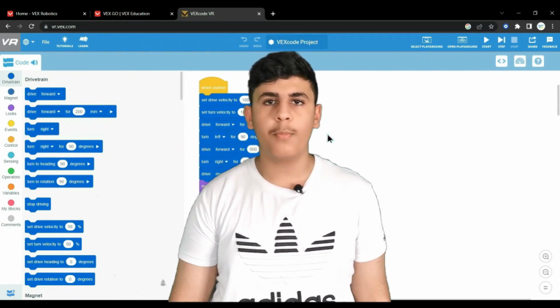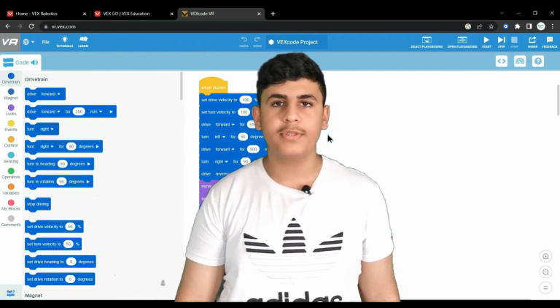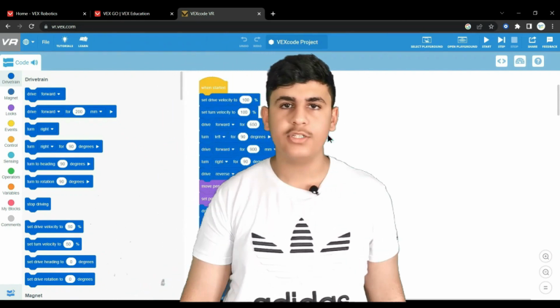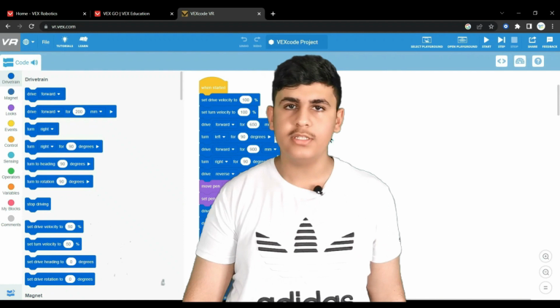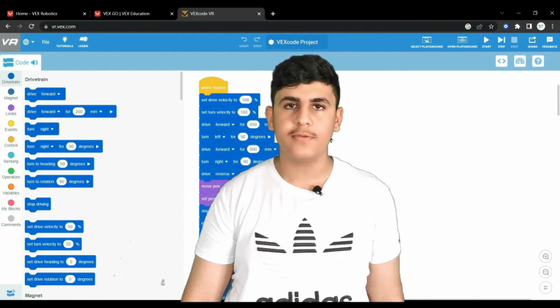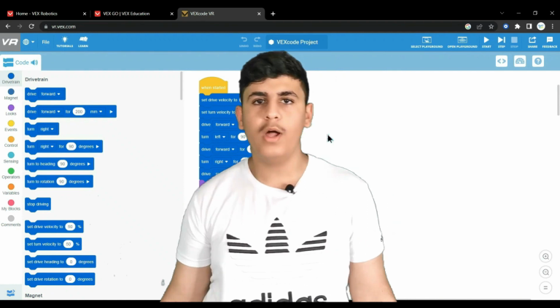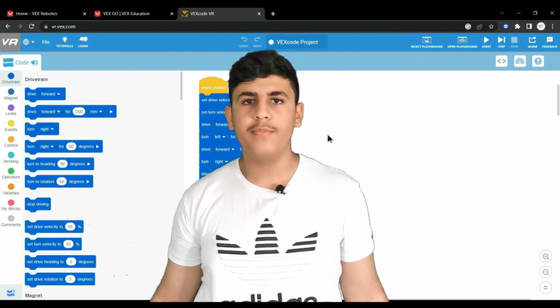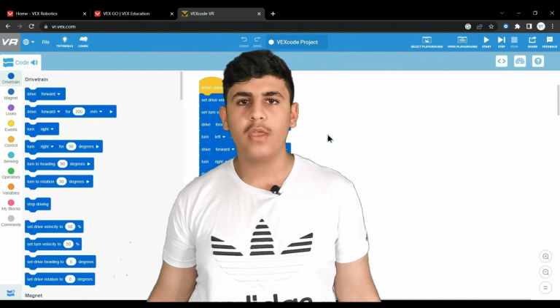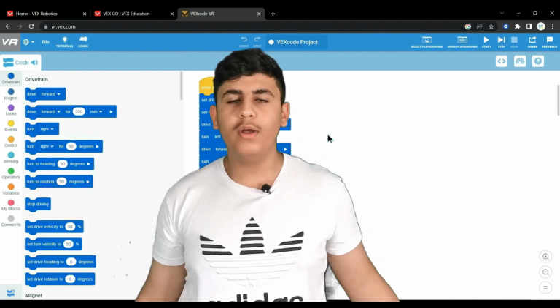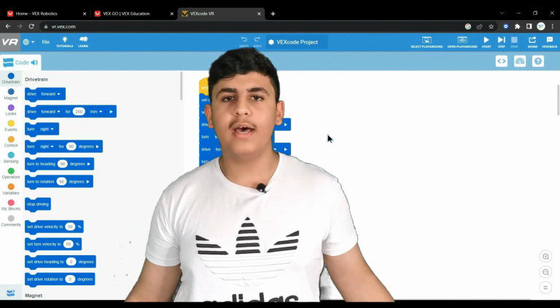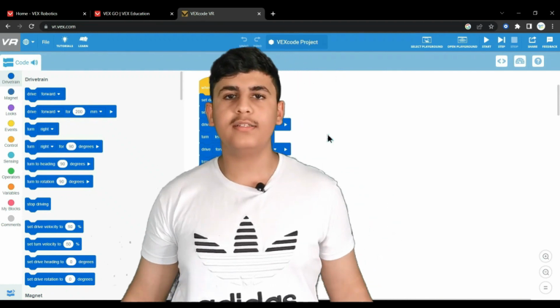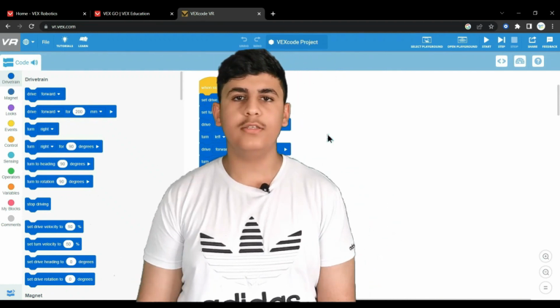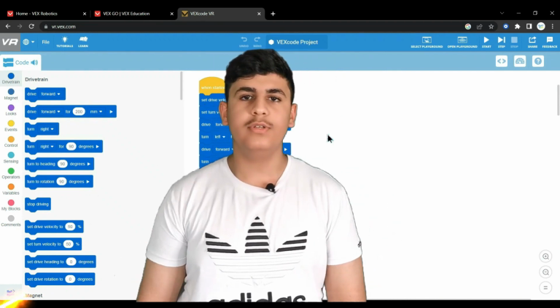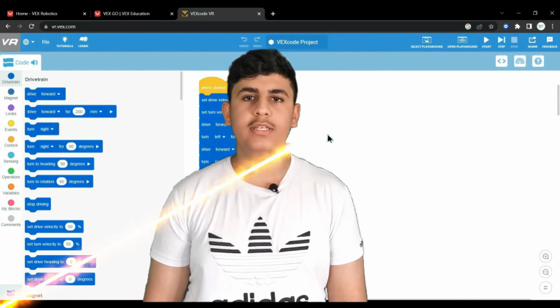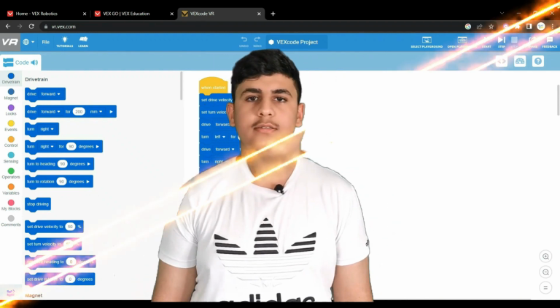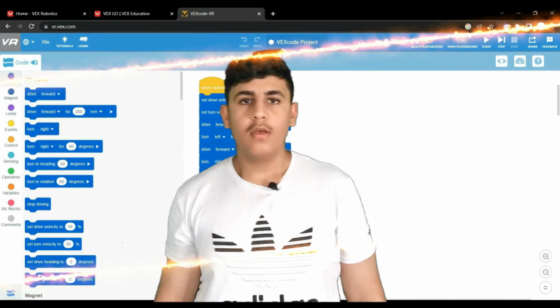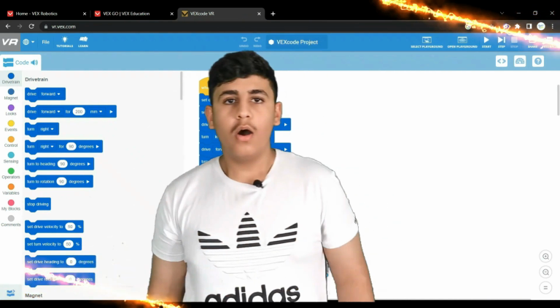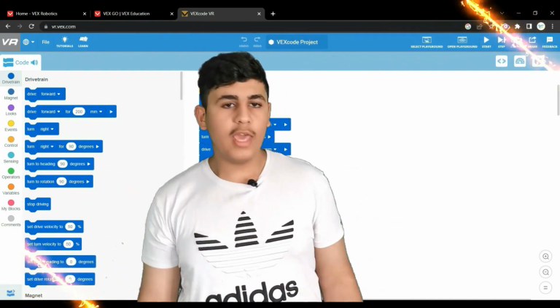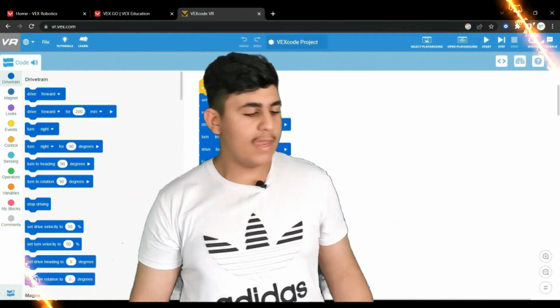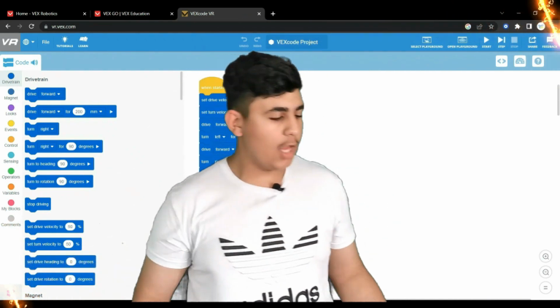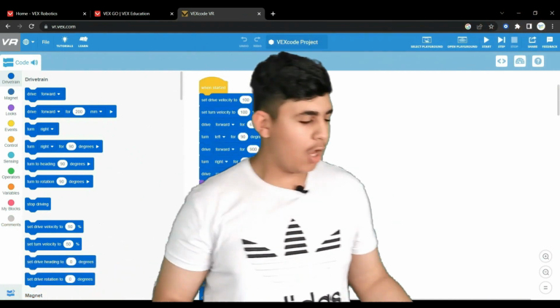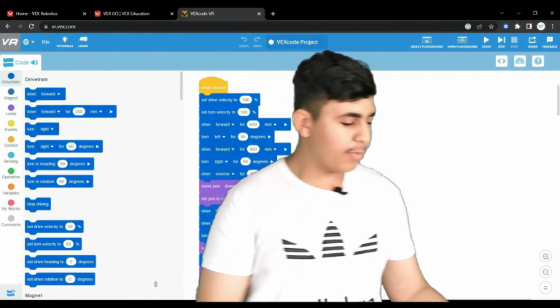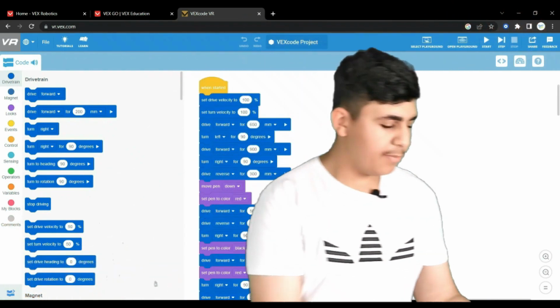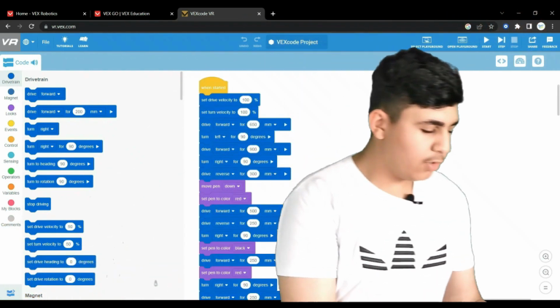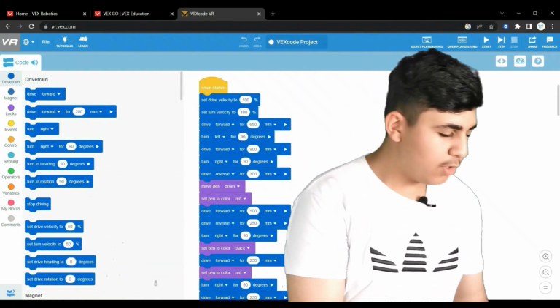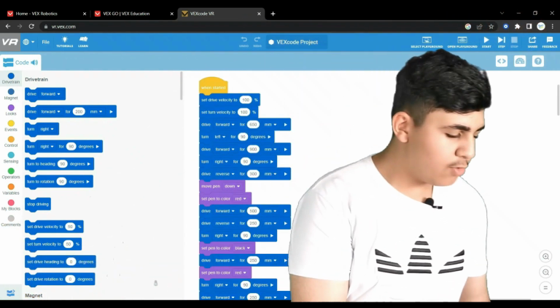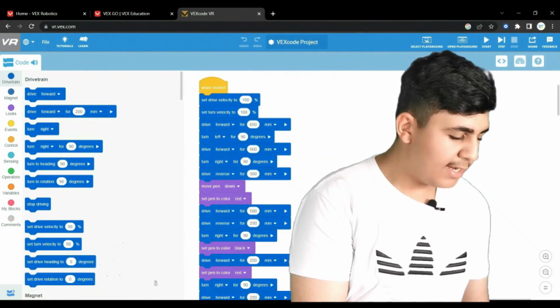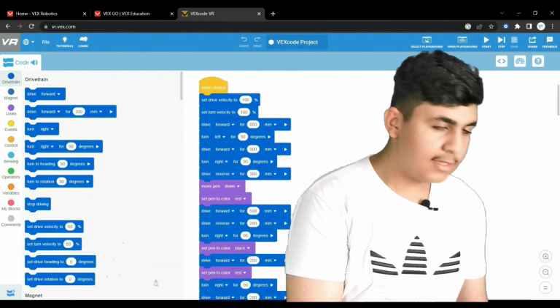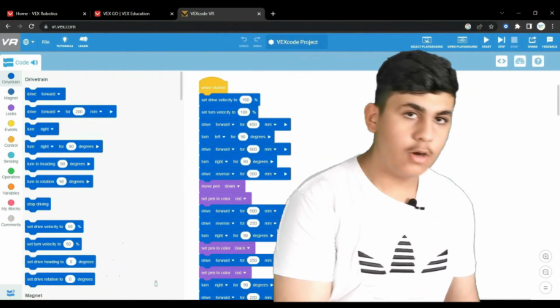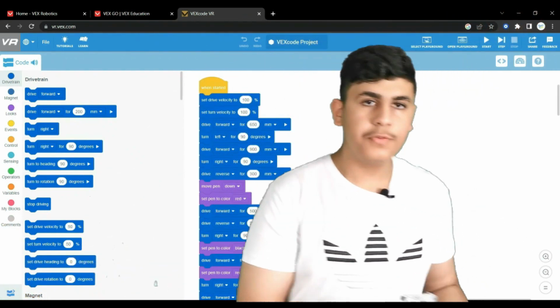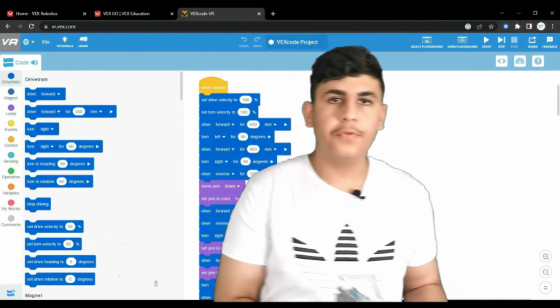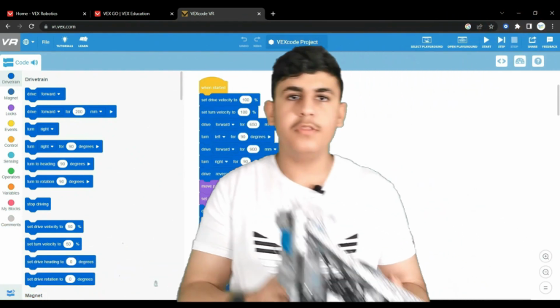VEX also provides some of the largest international competitions — so what else could you need? Now I'm going to show you guys the code for the sumo robots.